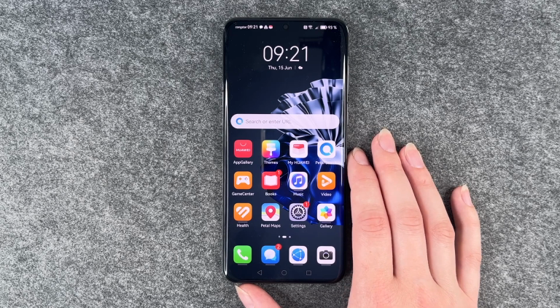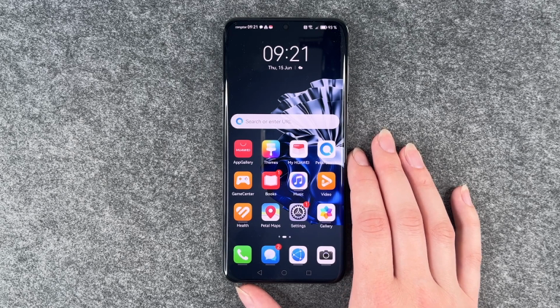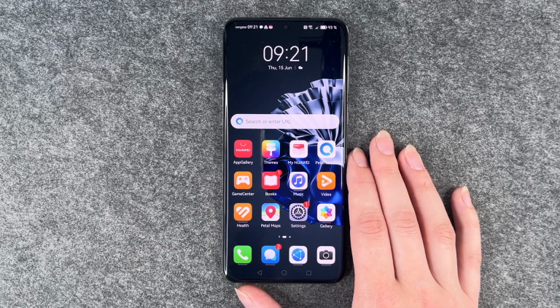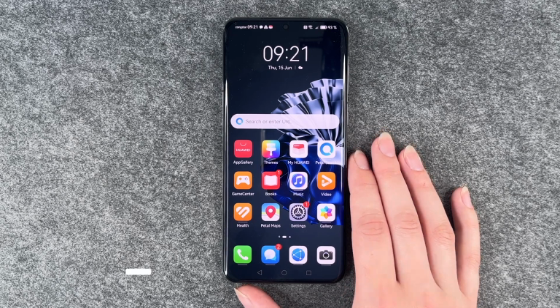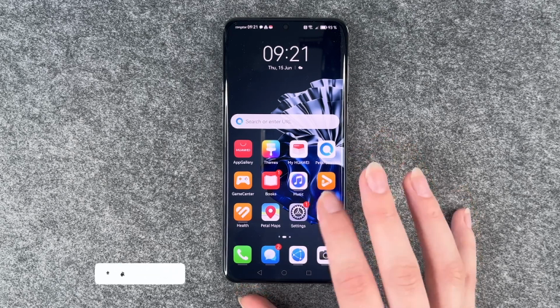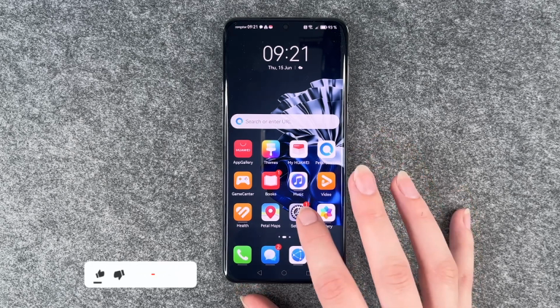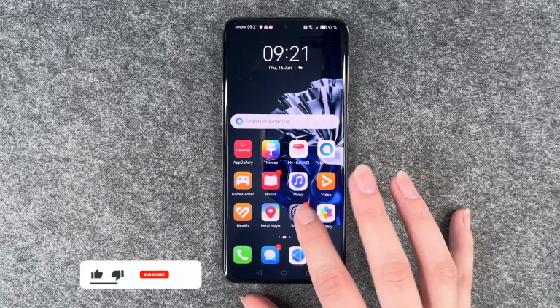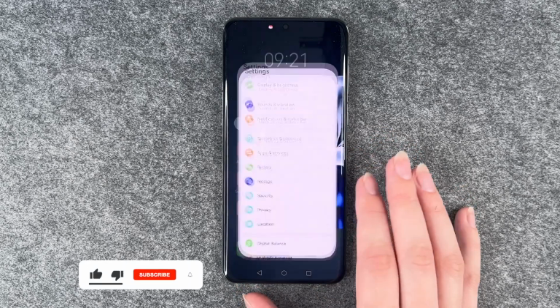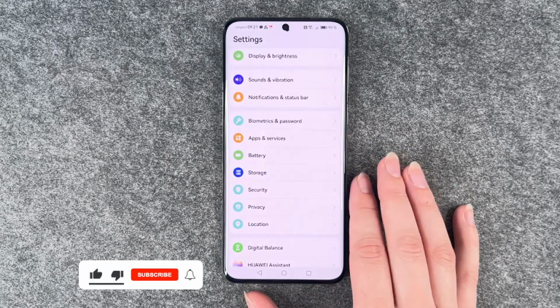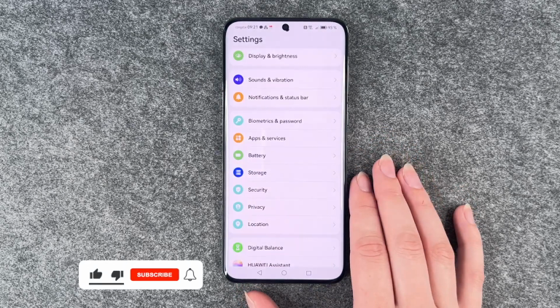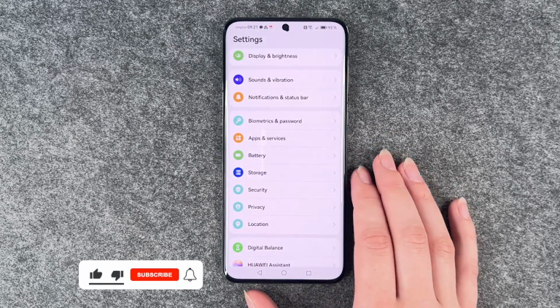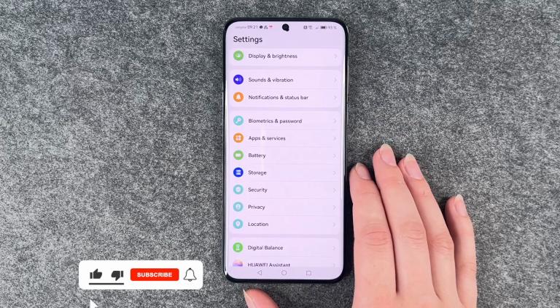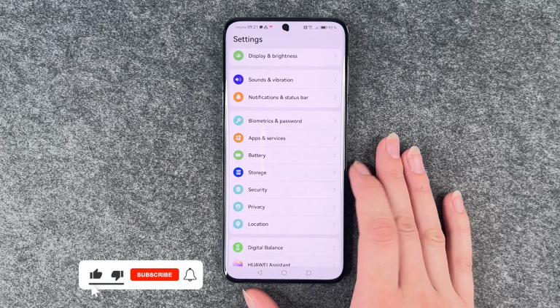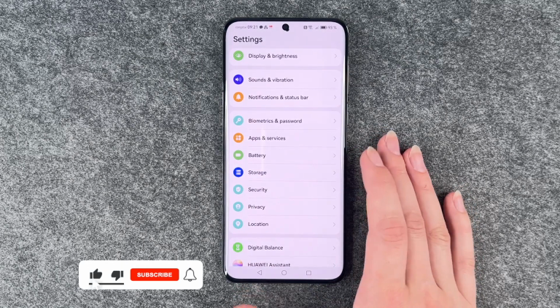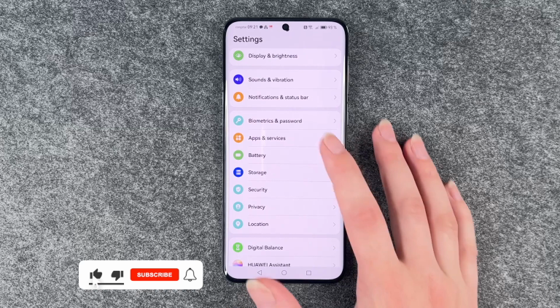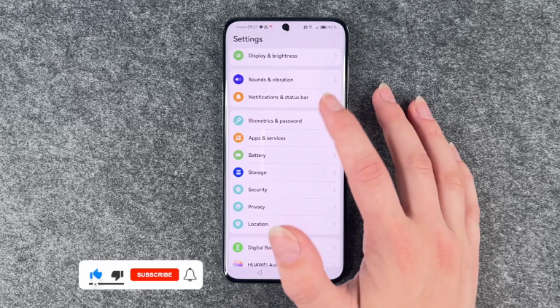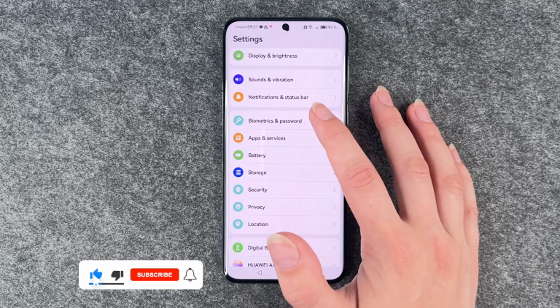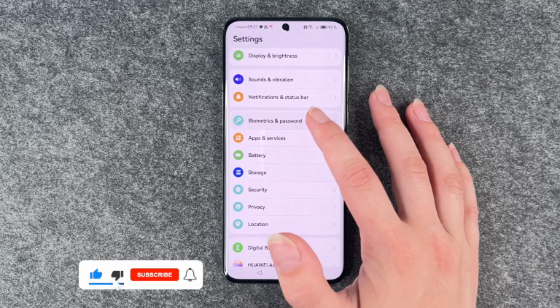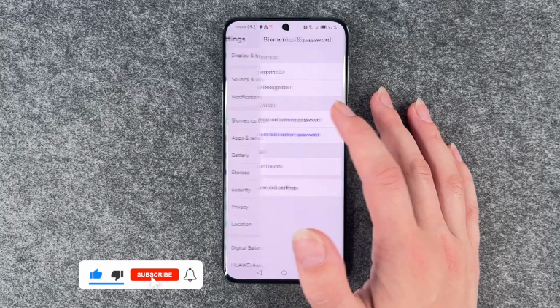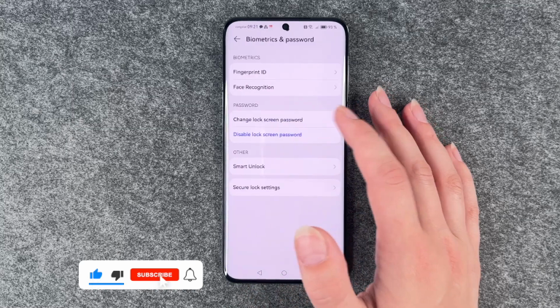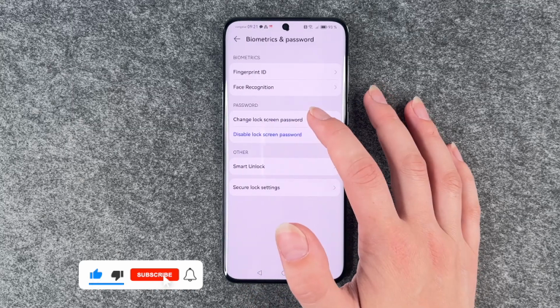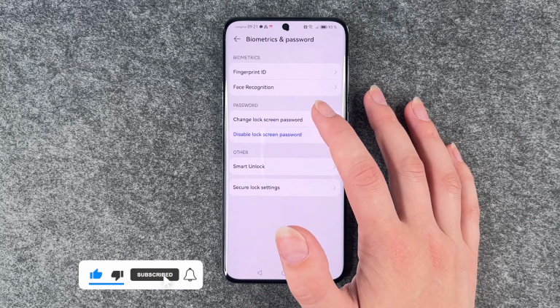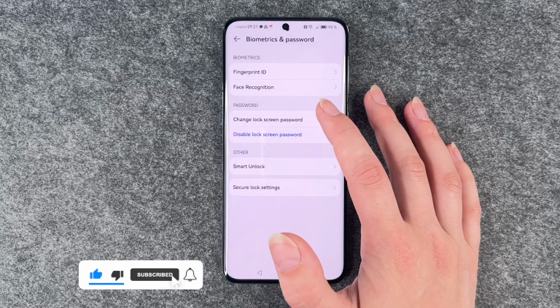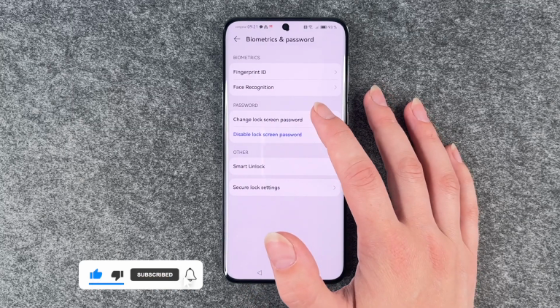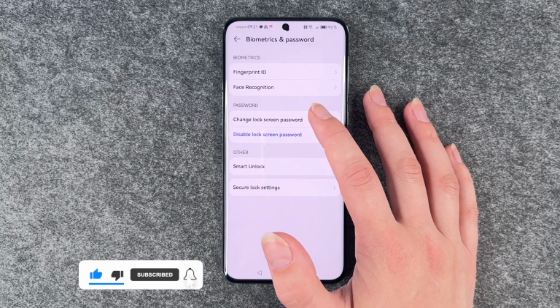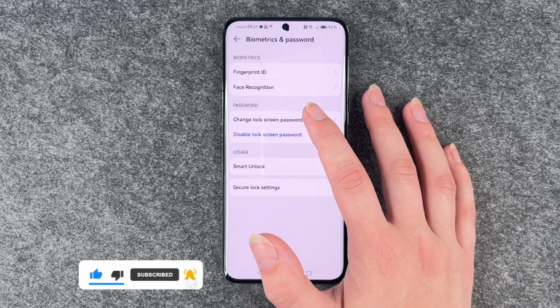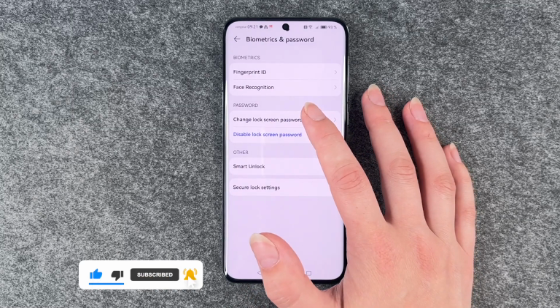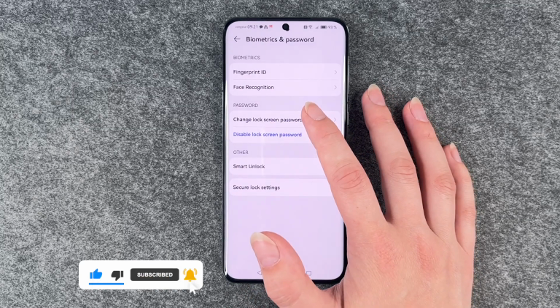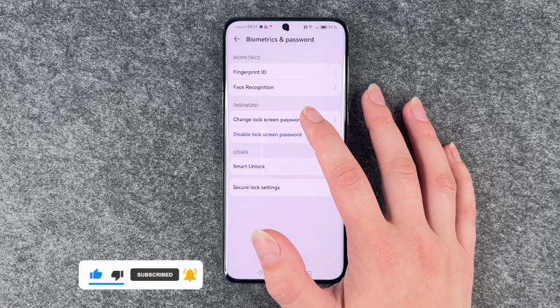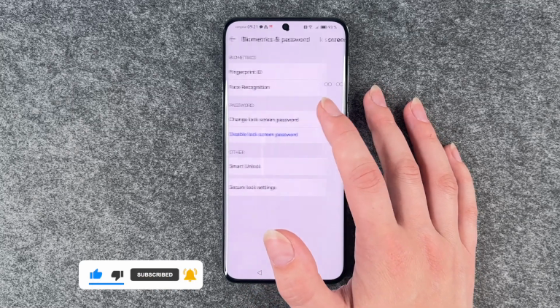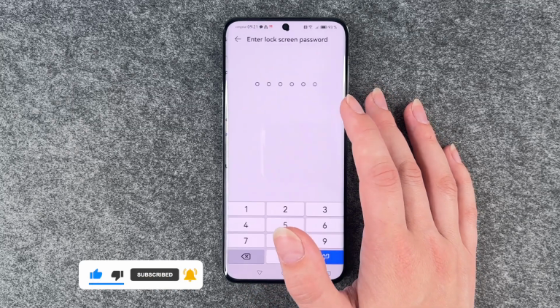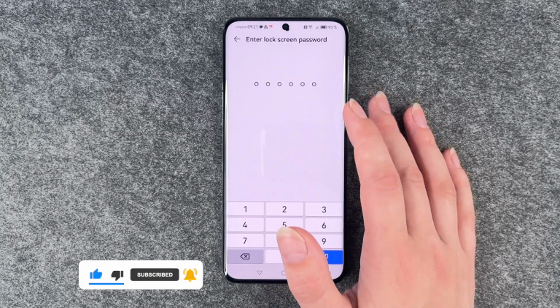For that, you want to go to your Settings and then go to Biometrics and Password, and then go to Change Lock Screen Password.